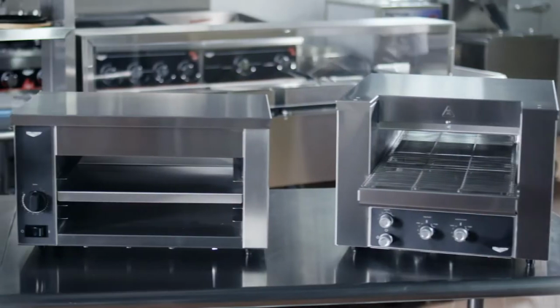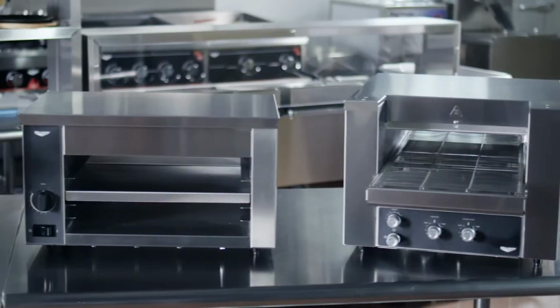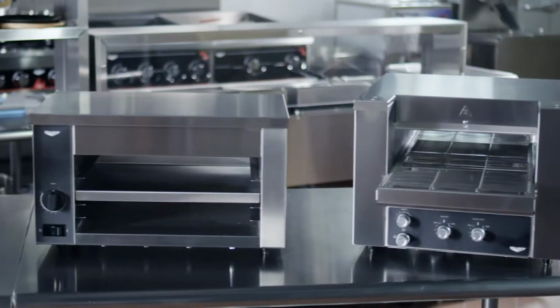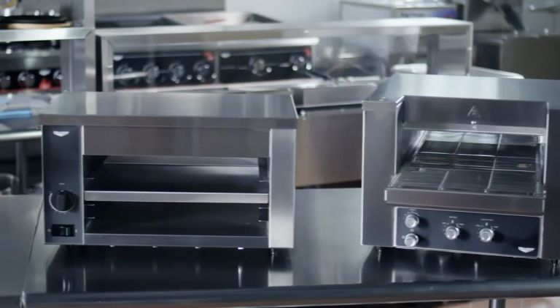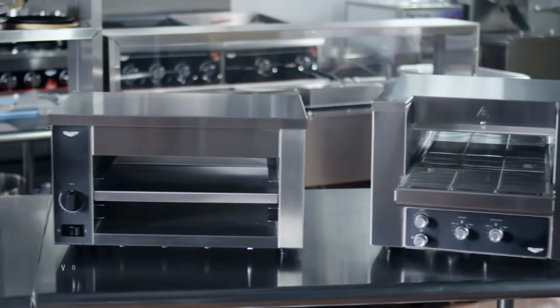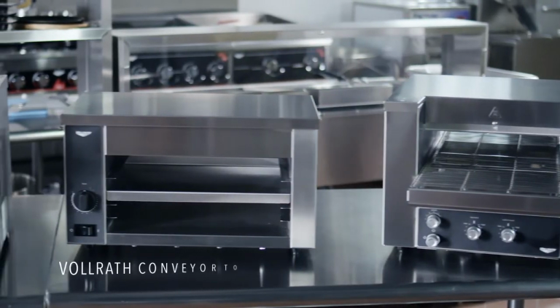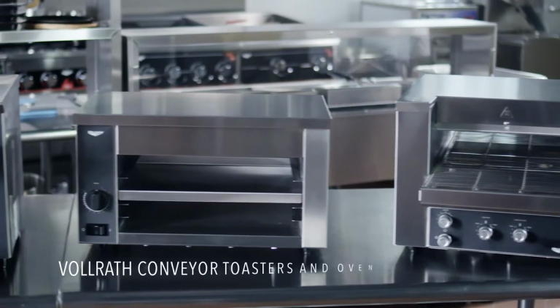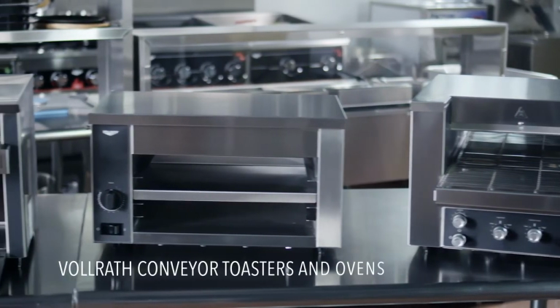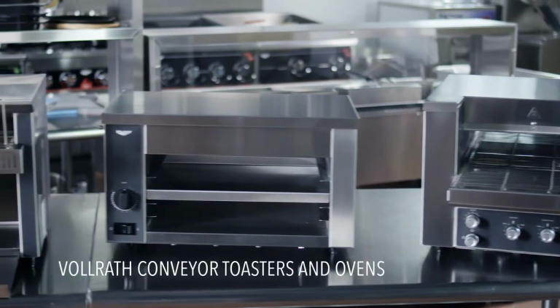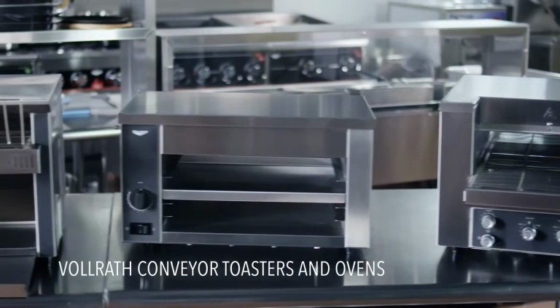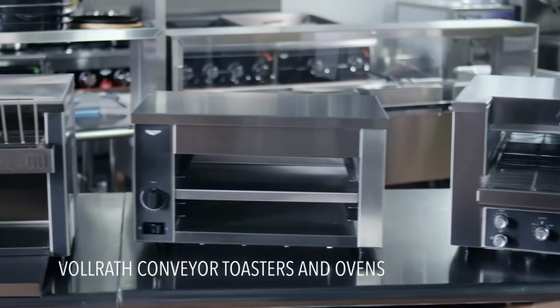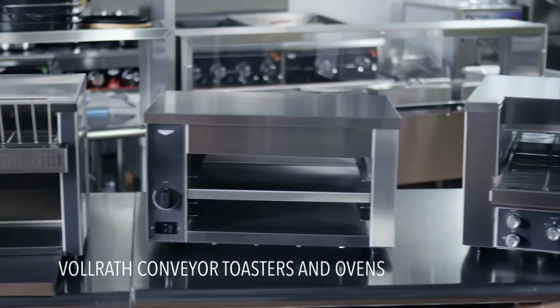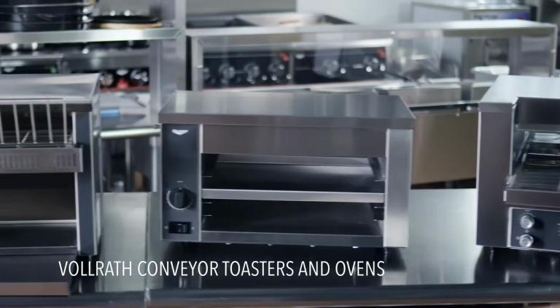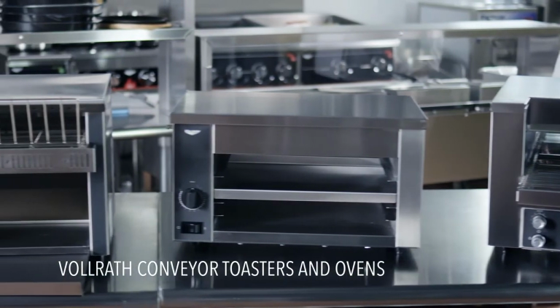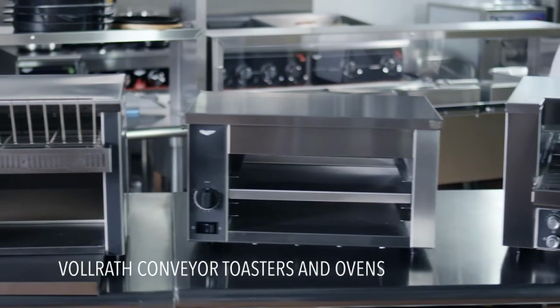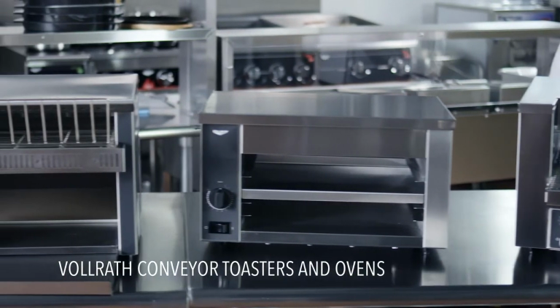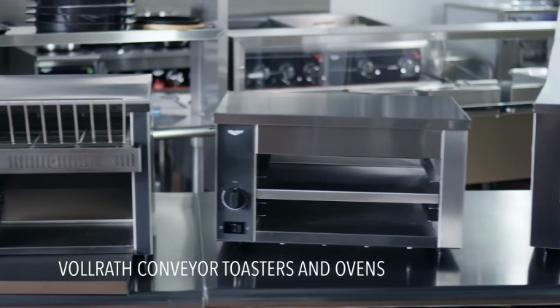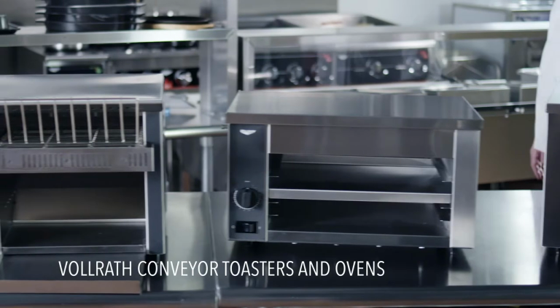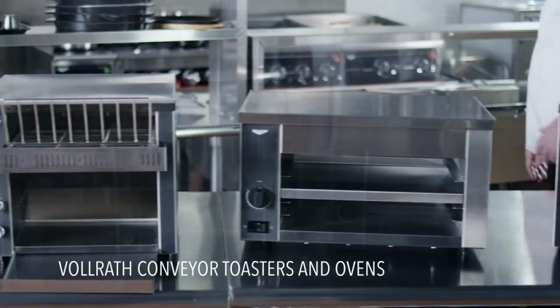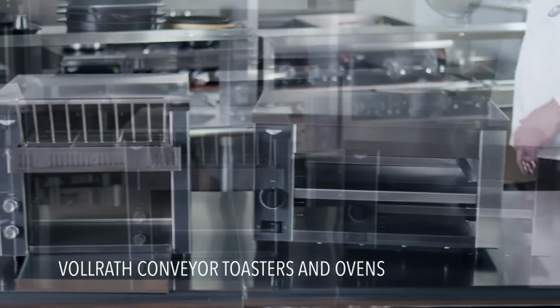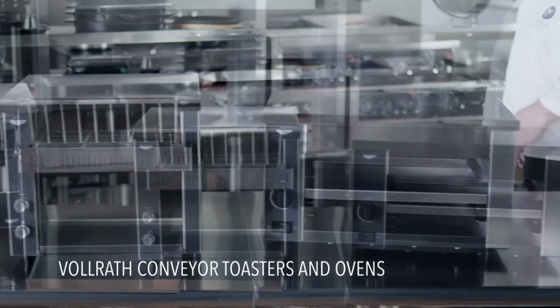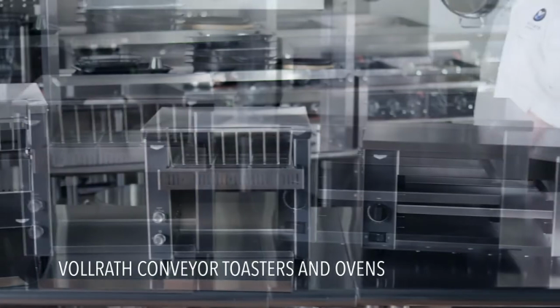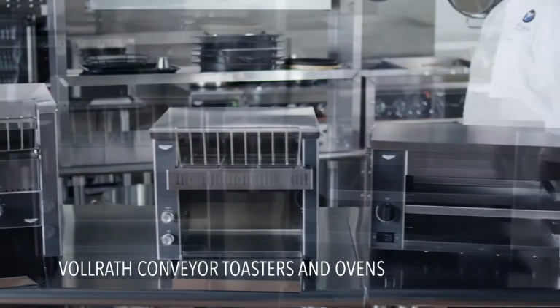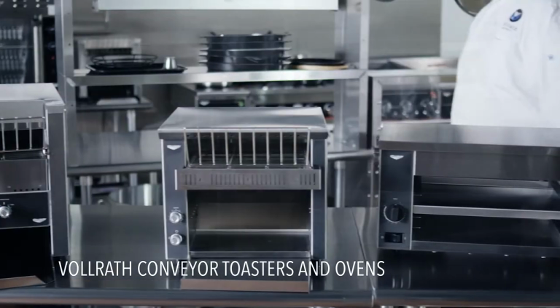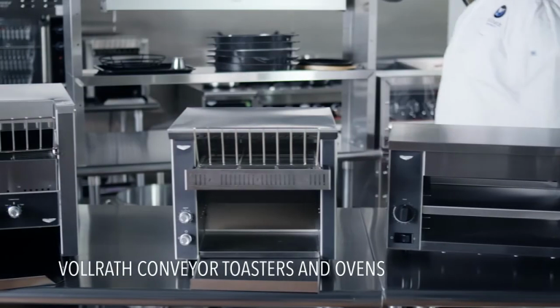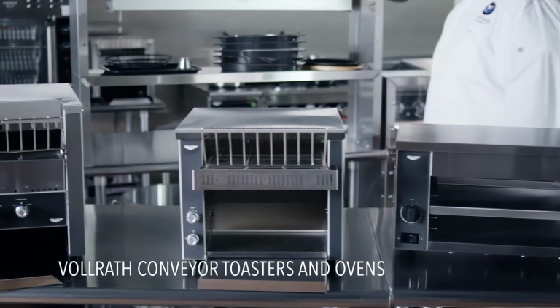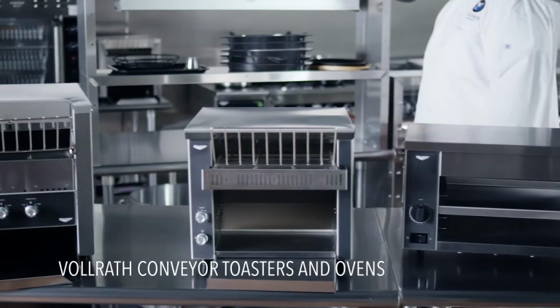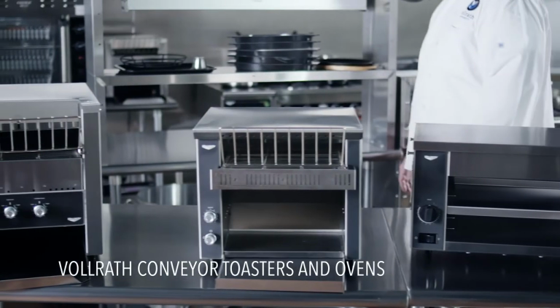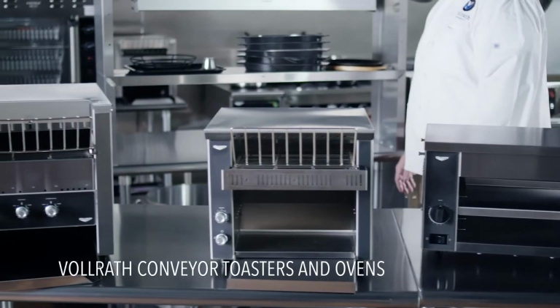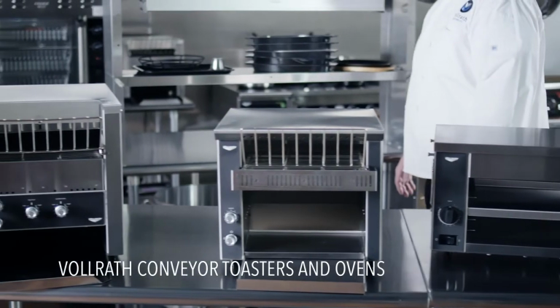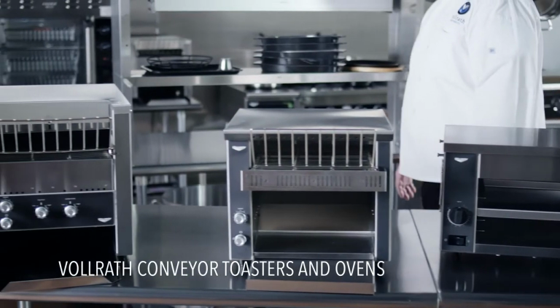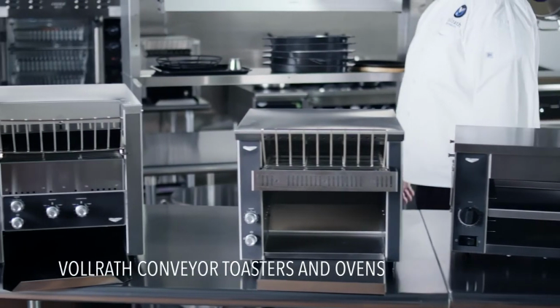Welcome to Volrath University. I'm Chef Rich, here to help you learn more about the new collection of conveyor toasters and ovens from Volrath.